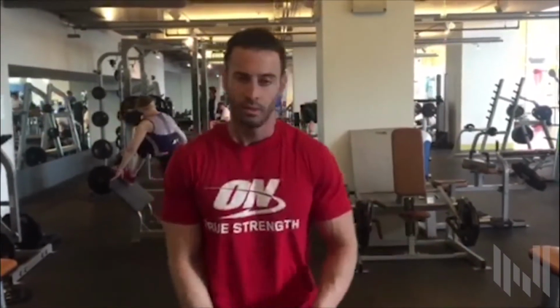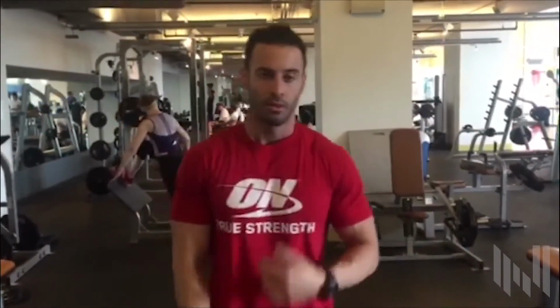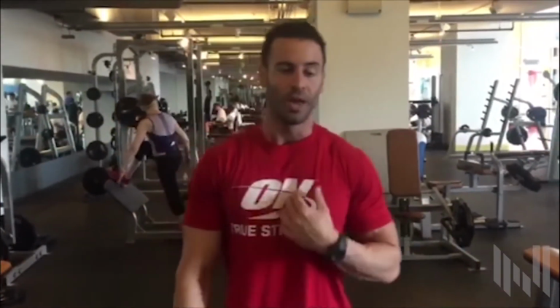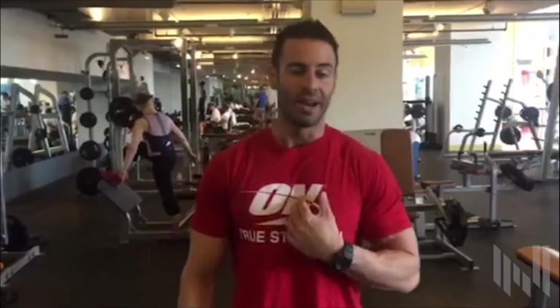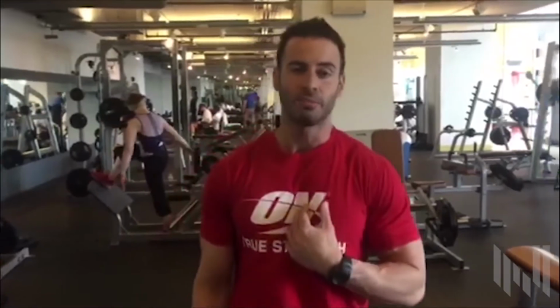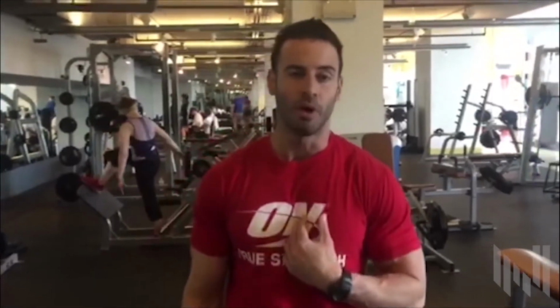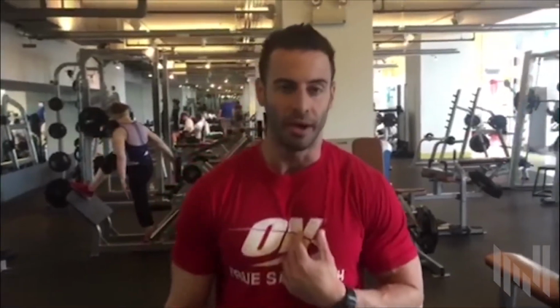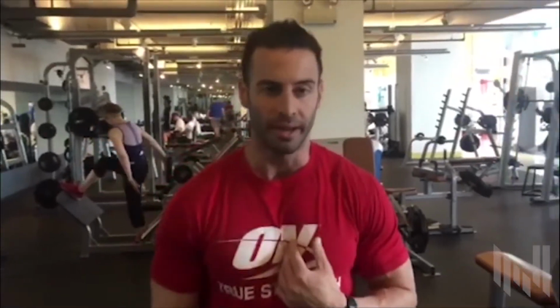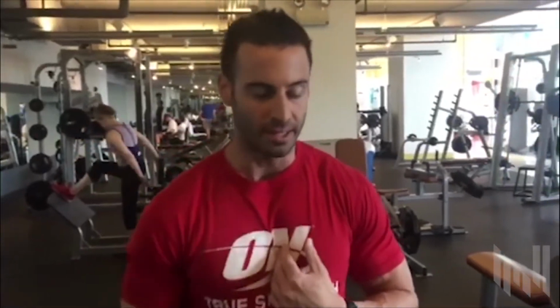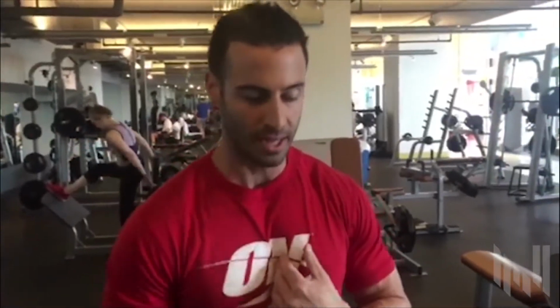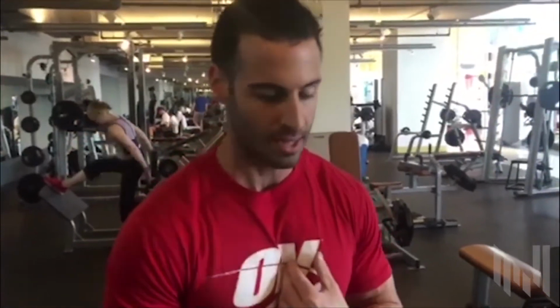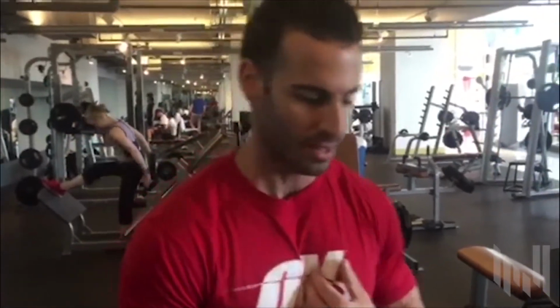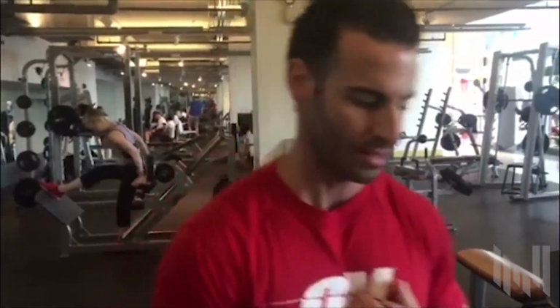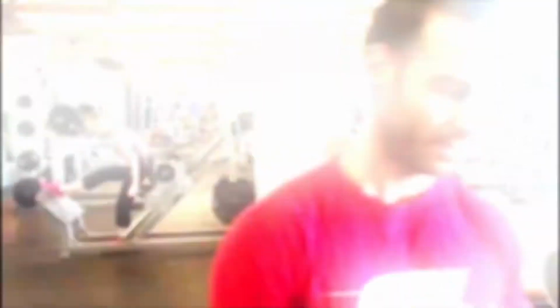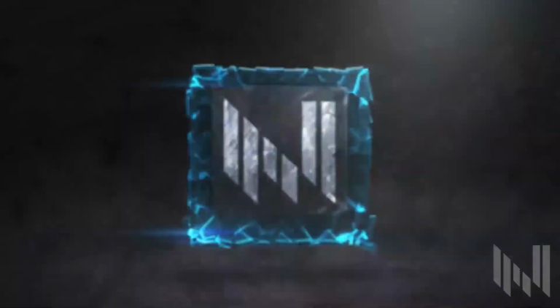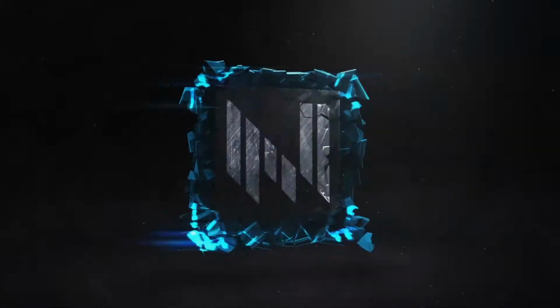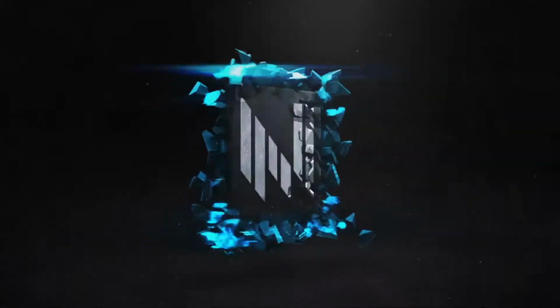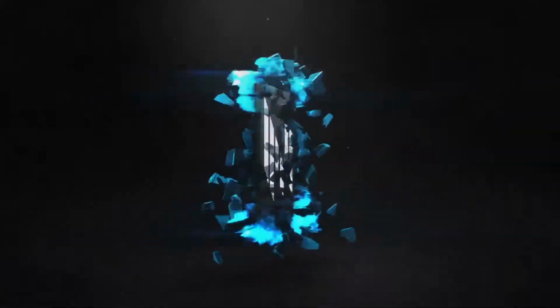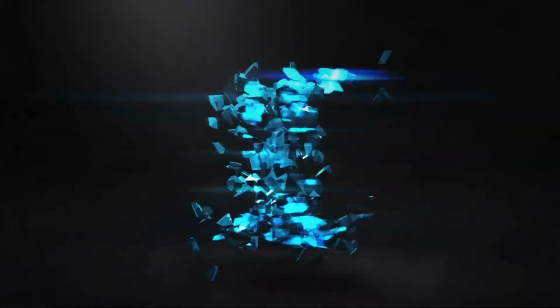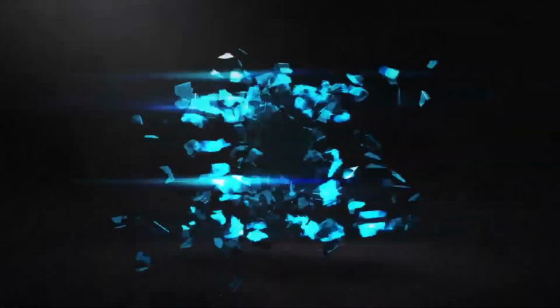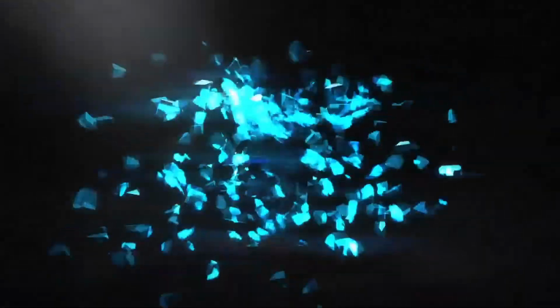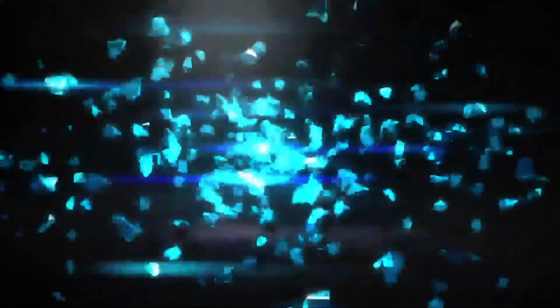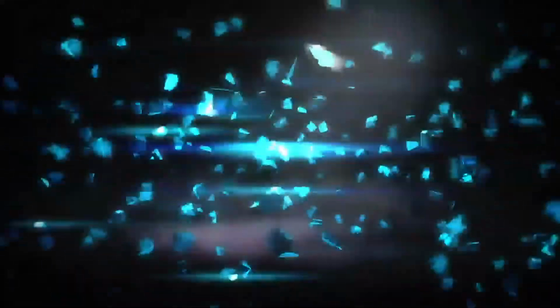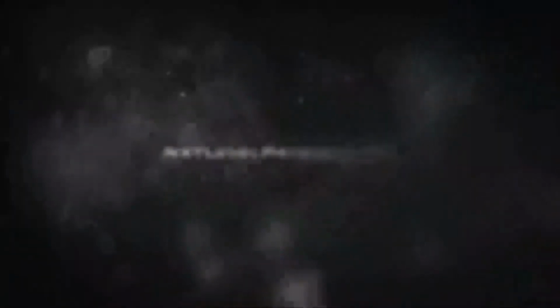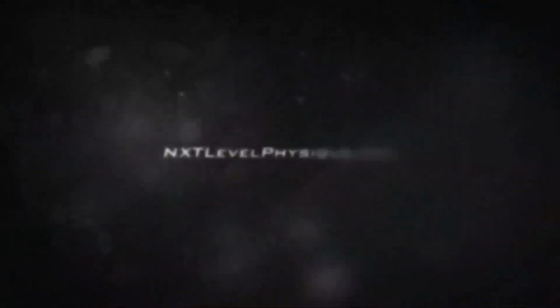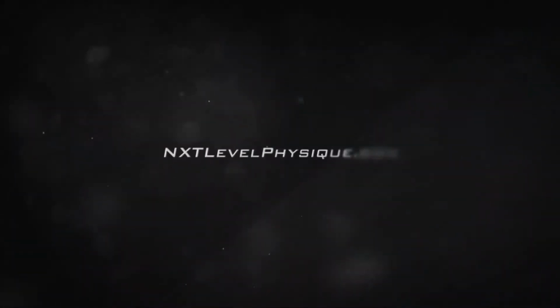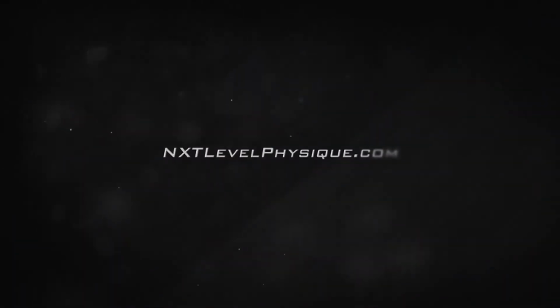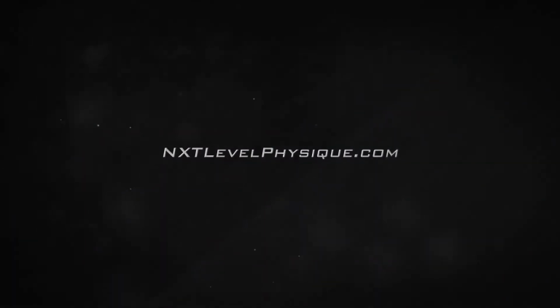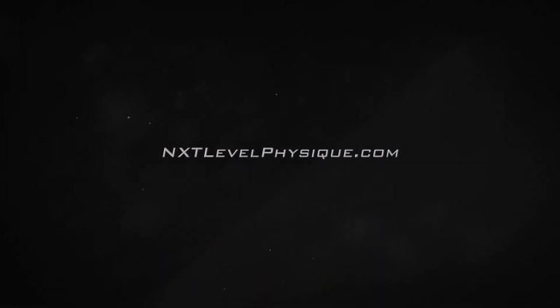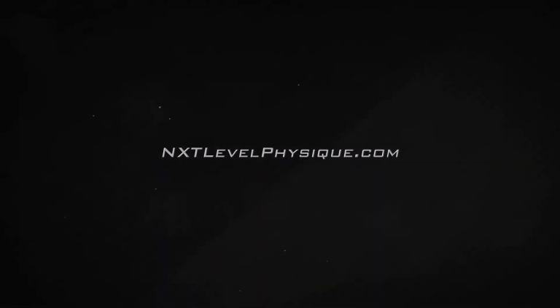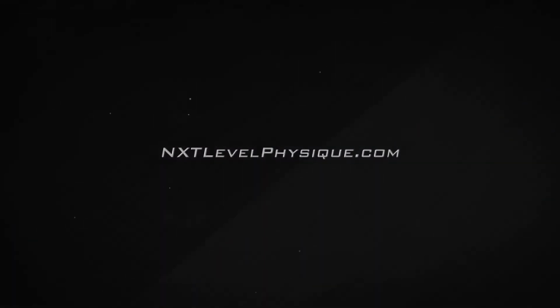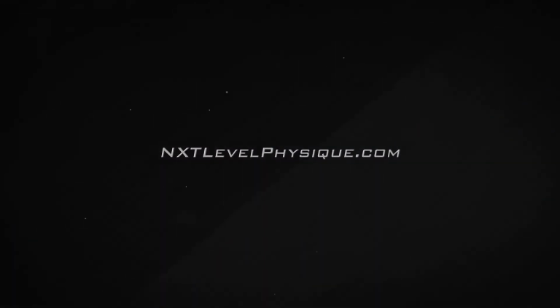We got a nice burner. Let's take a quick break.